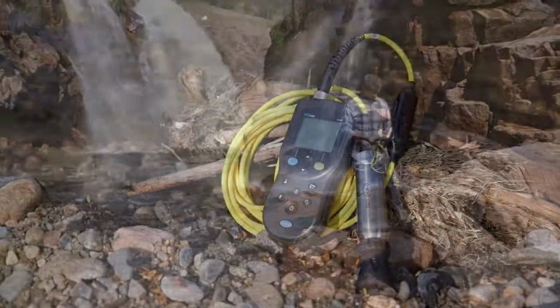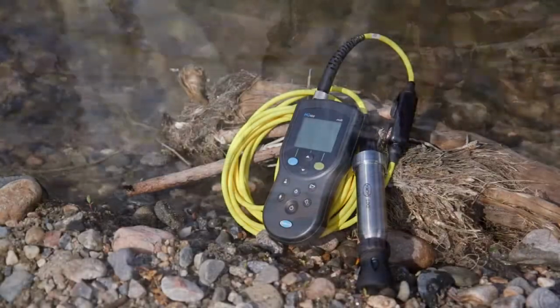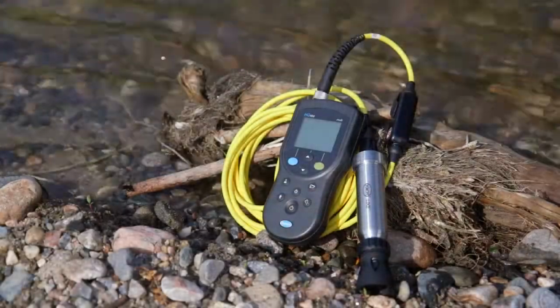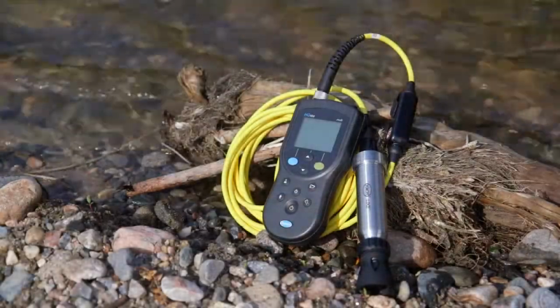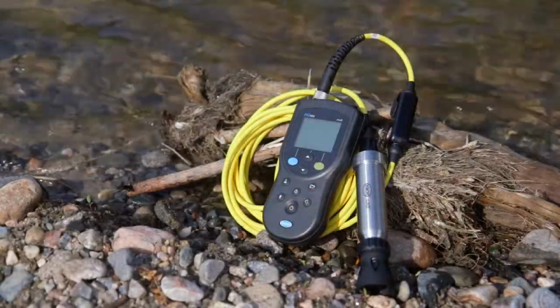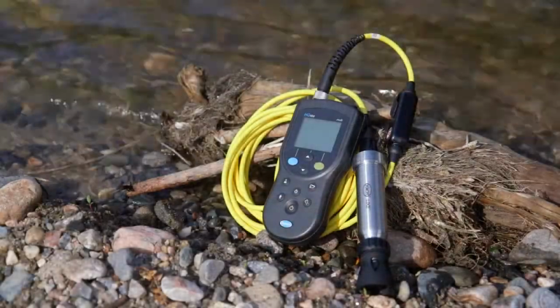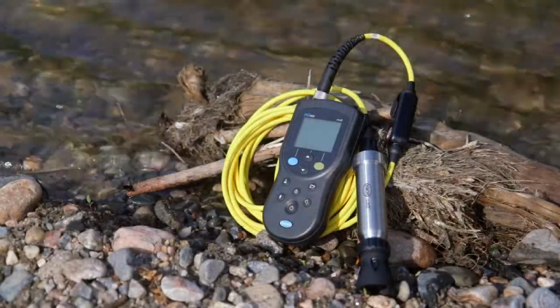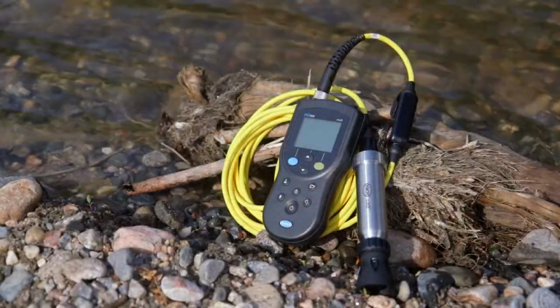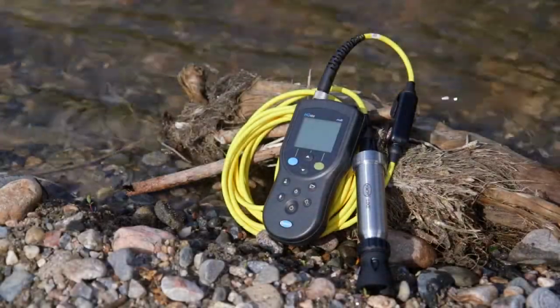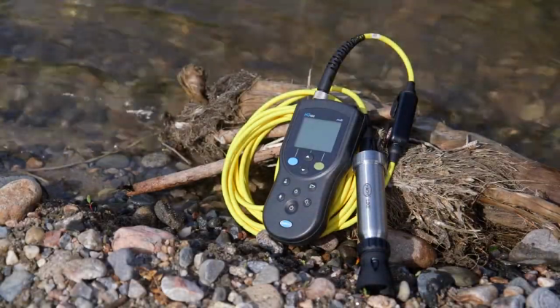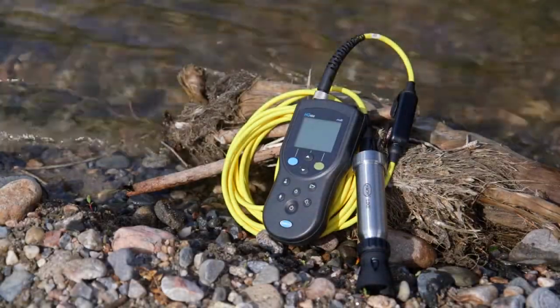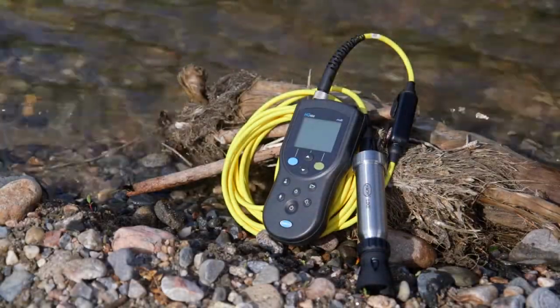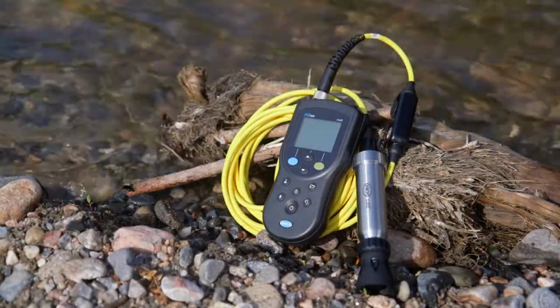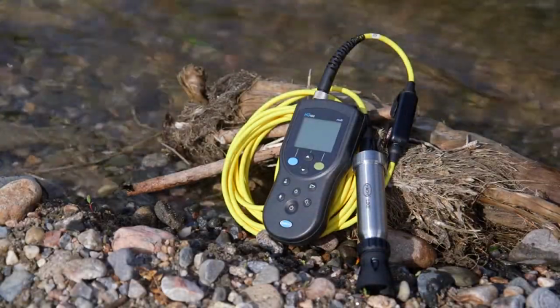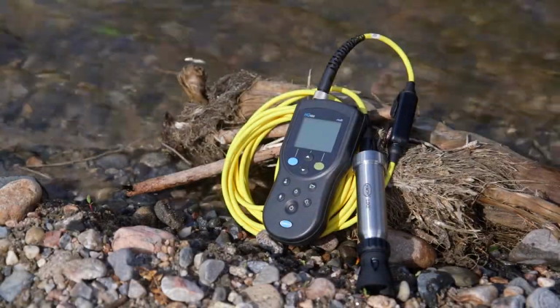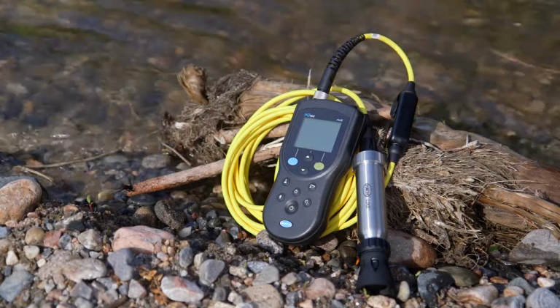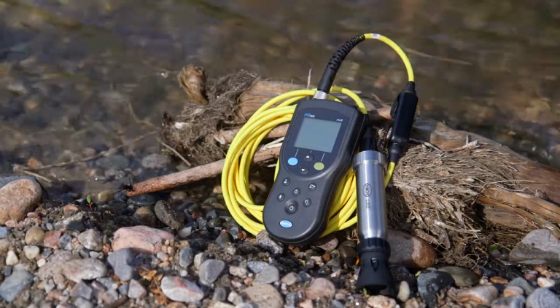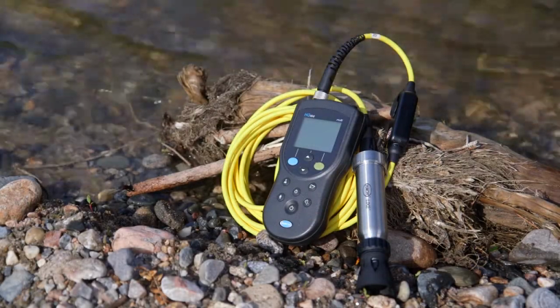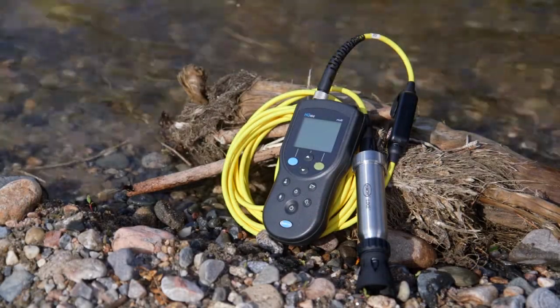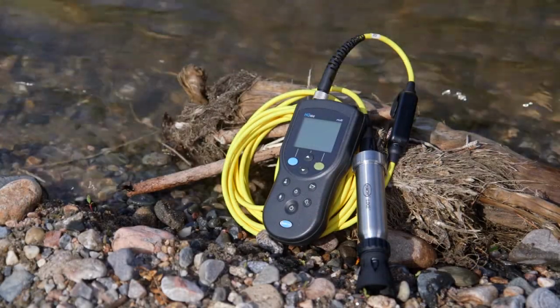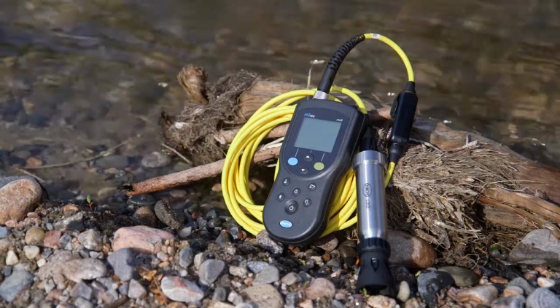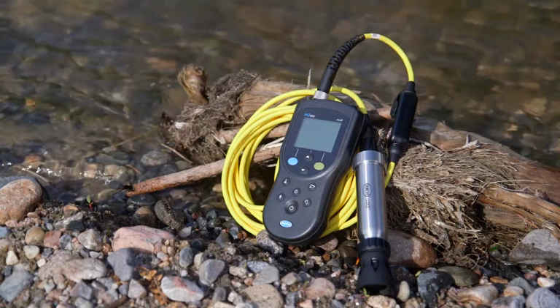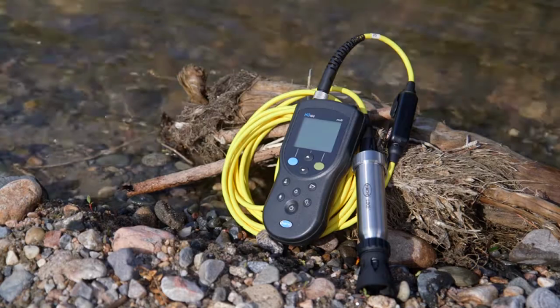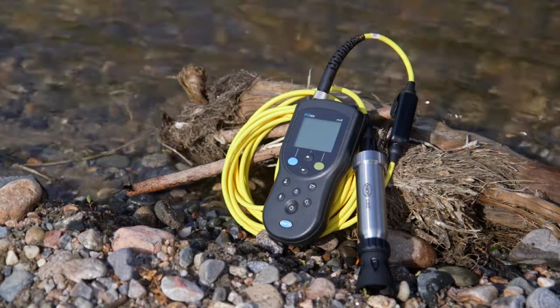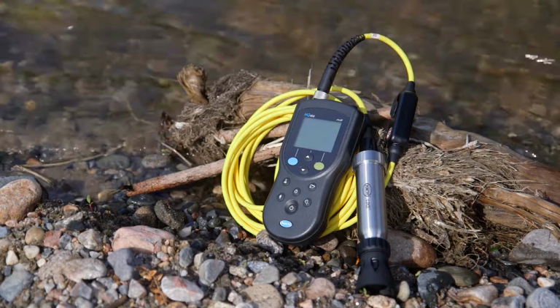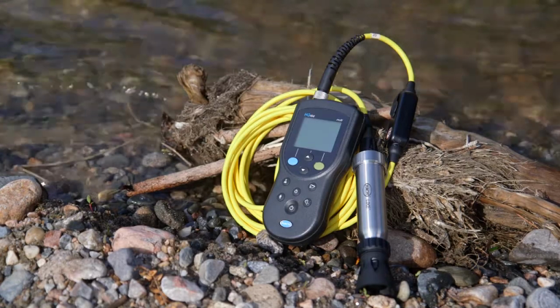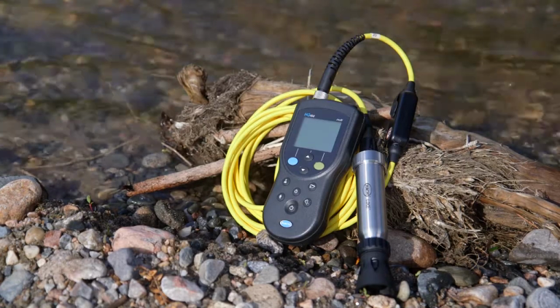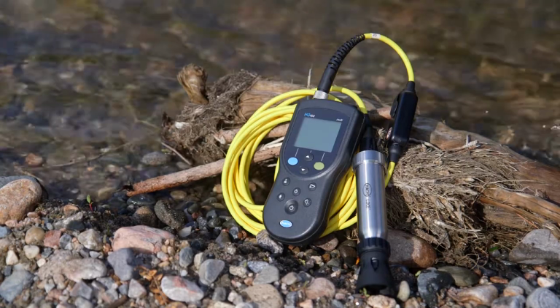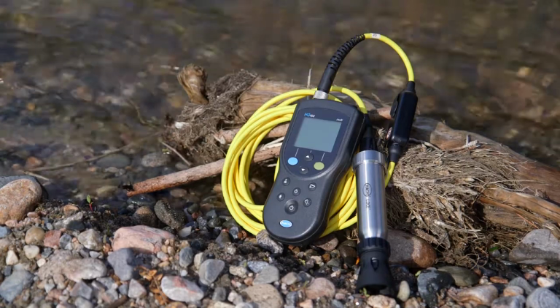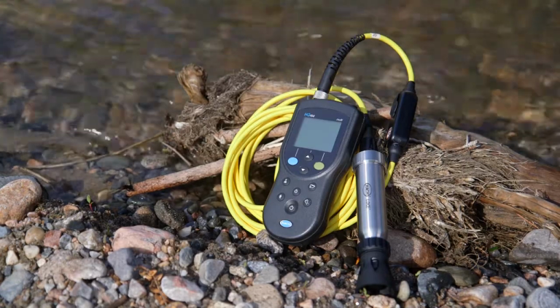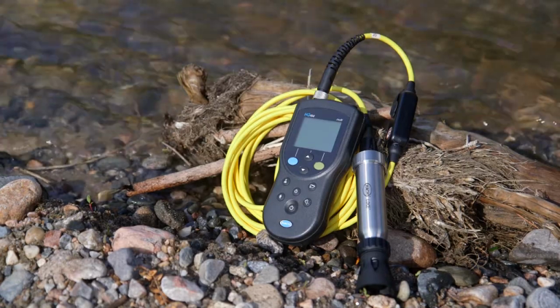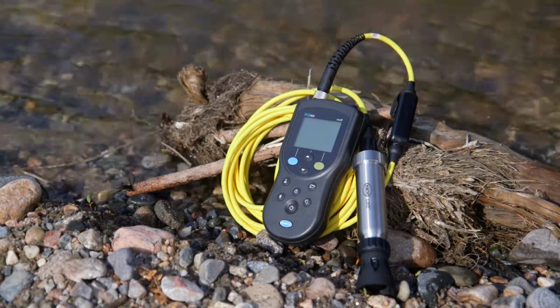So rest assured that the HQD meters with IntelliCal rugged probes from Hawks are built as tough as your job.